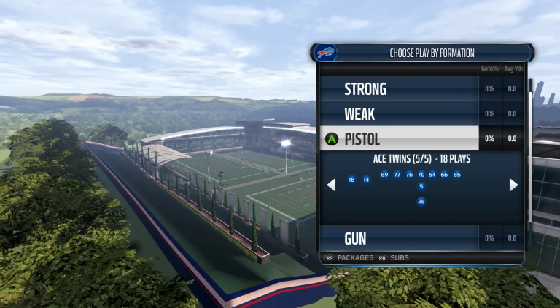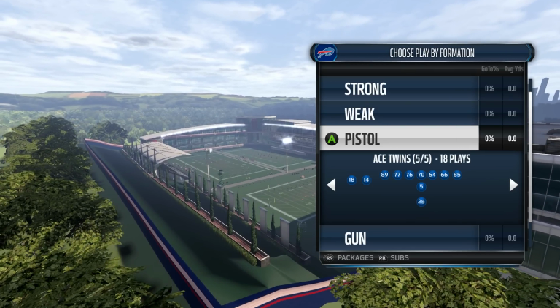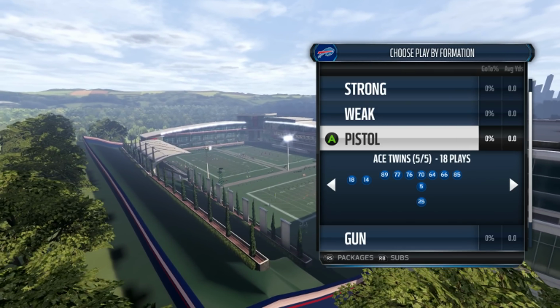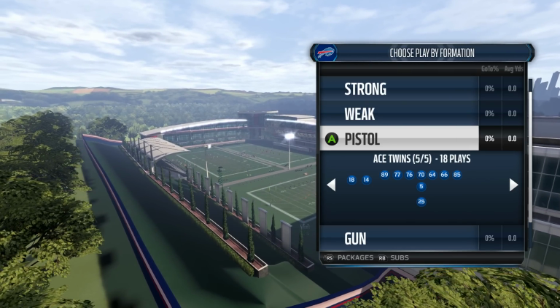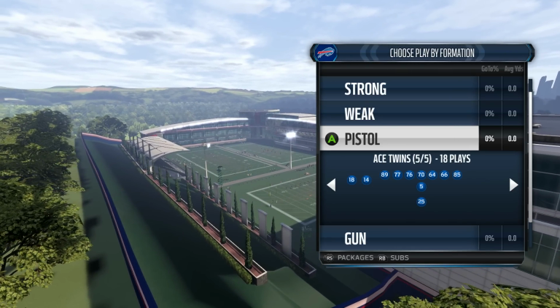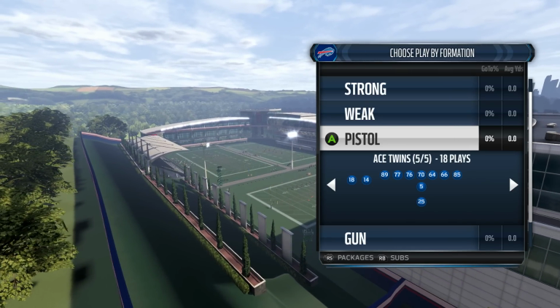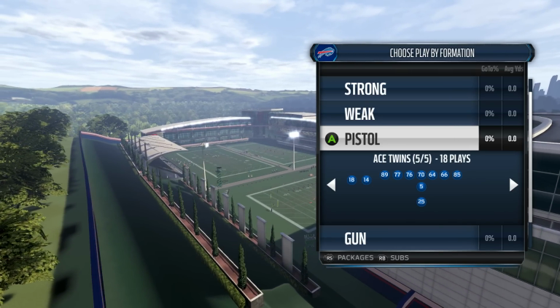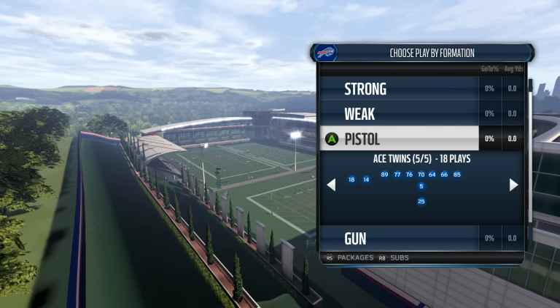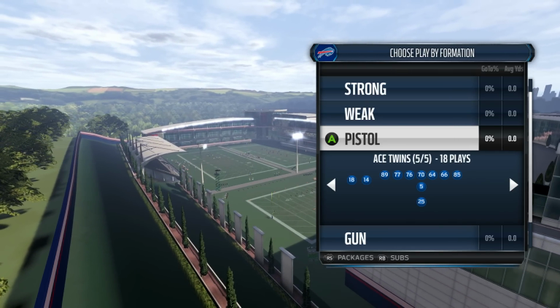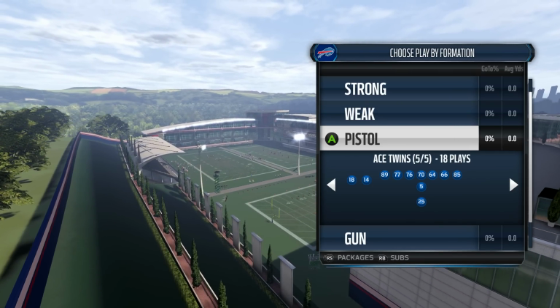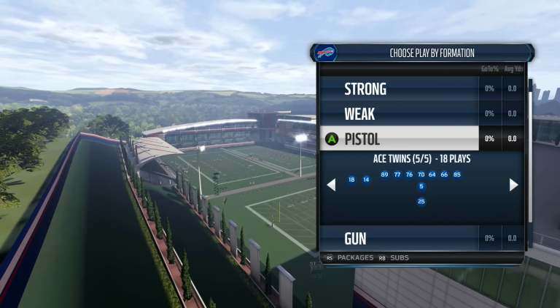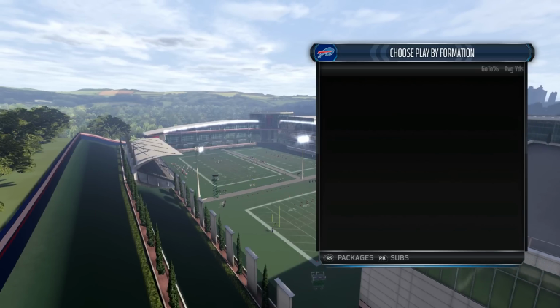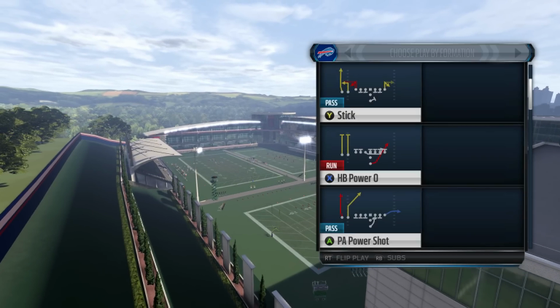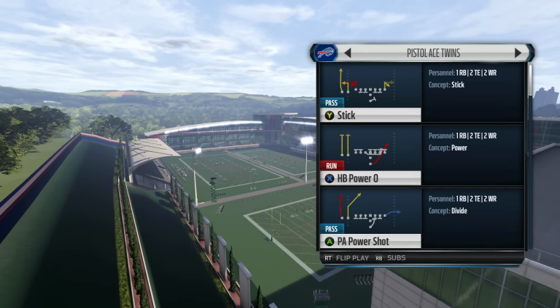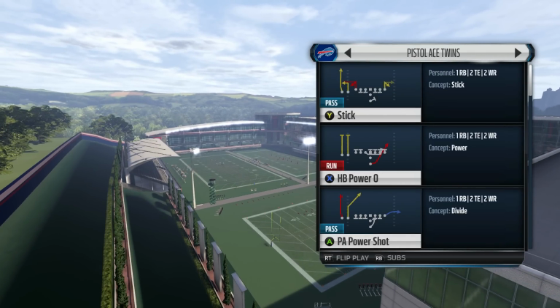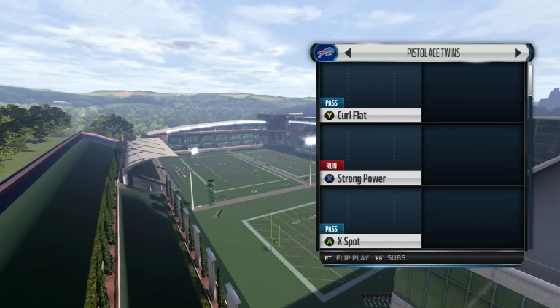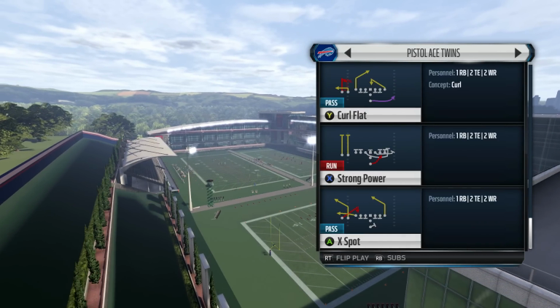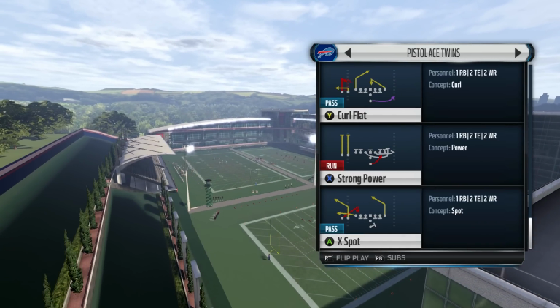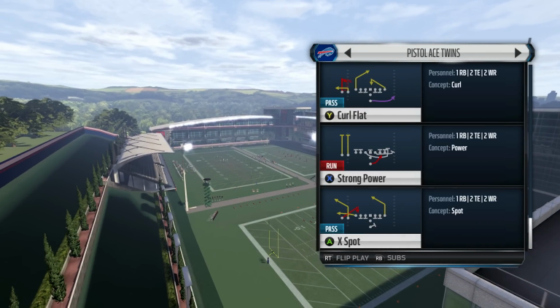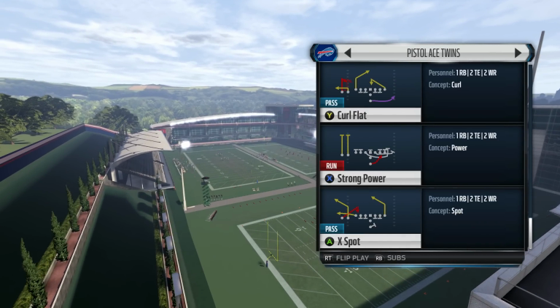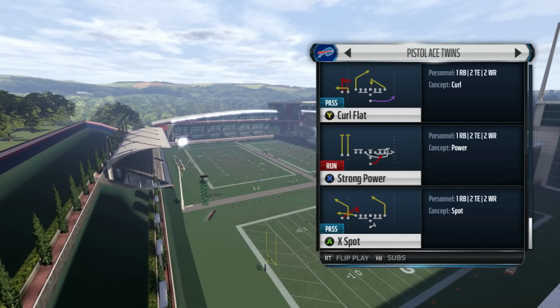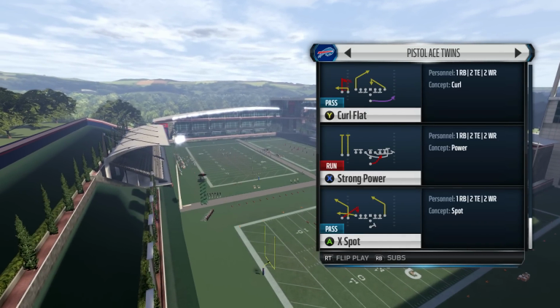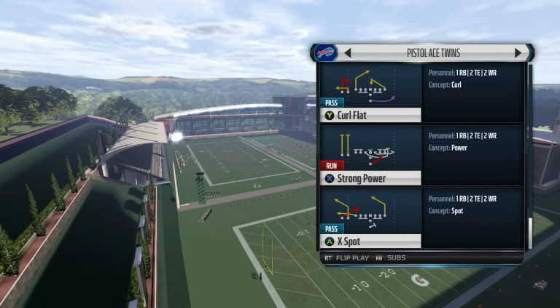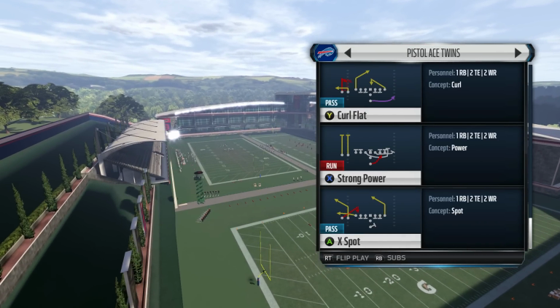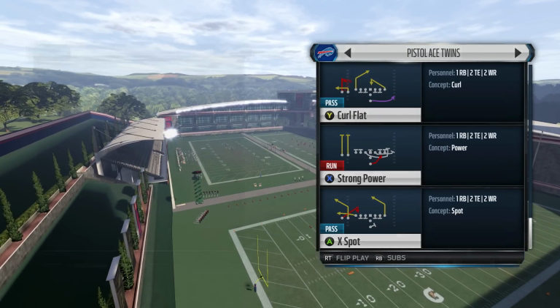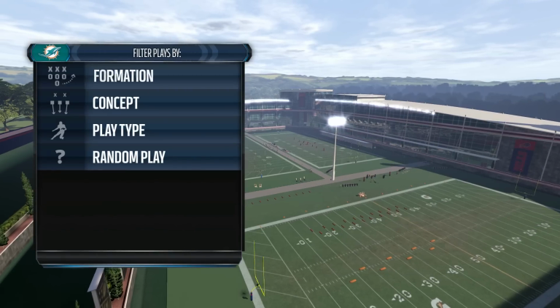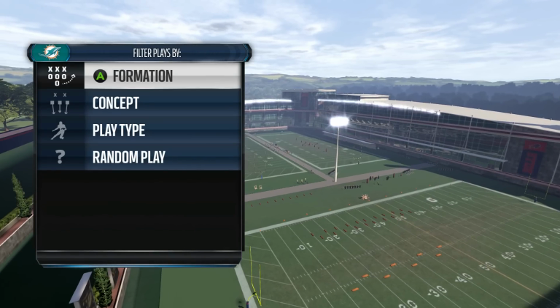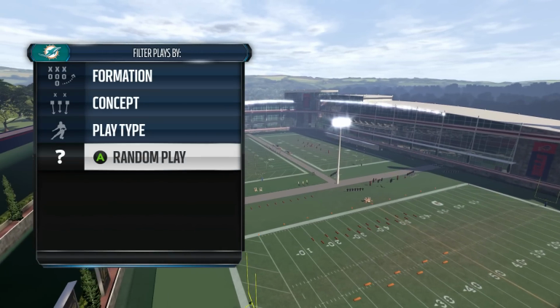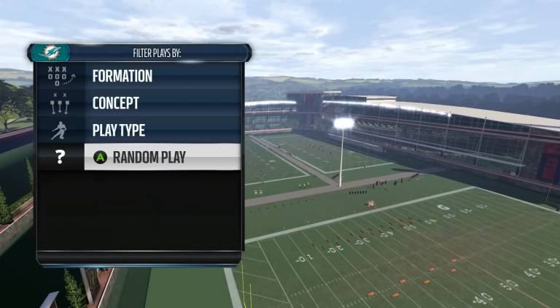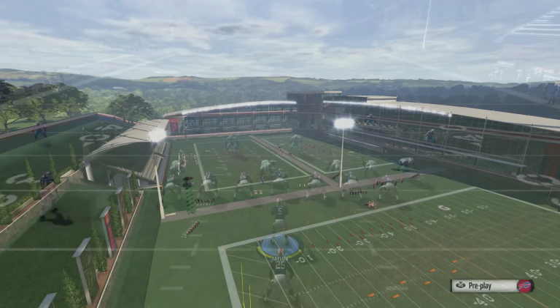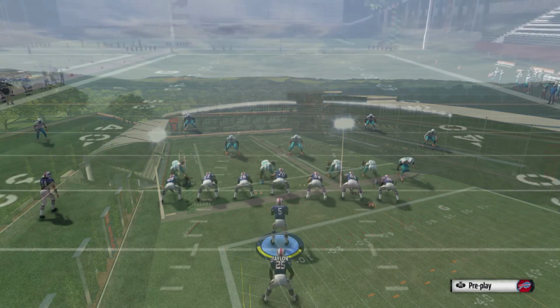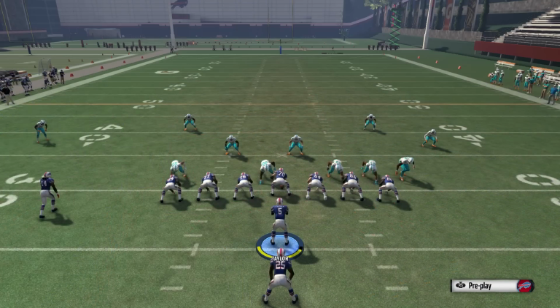We're in the Buffalo Bills playbook. The formation is Pistol Ace Twins, and the play is called Strong Power. We can call it against any defense.